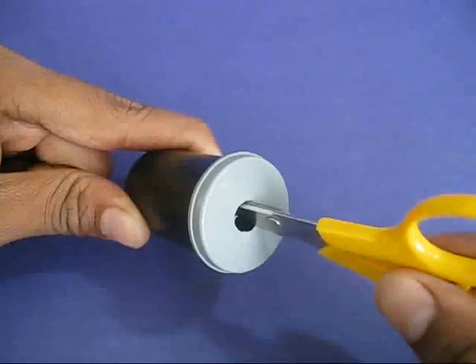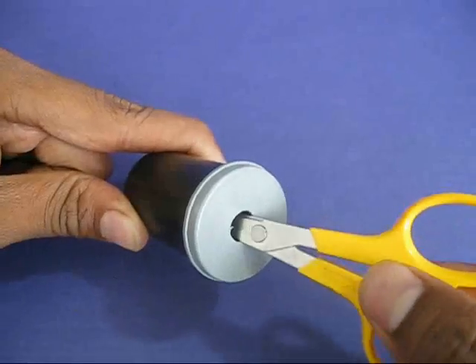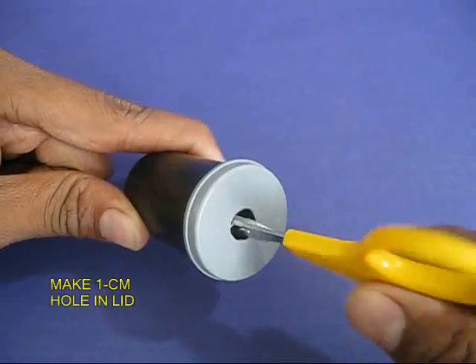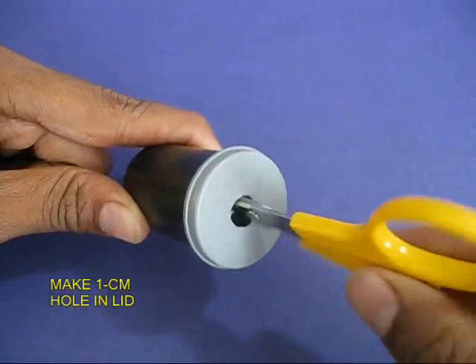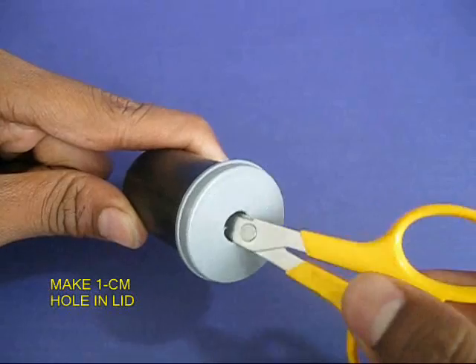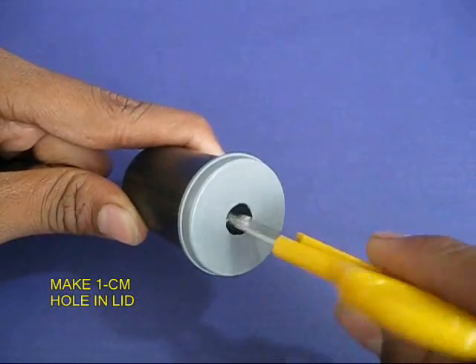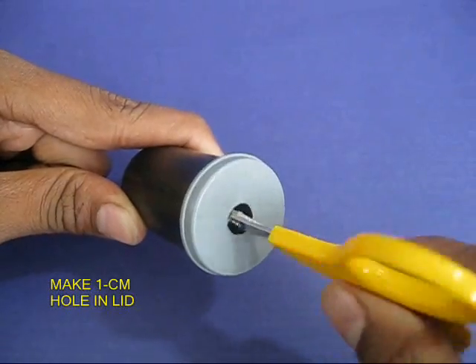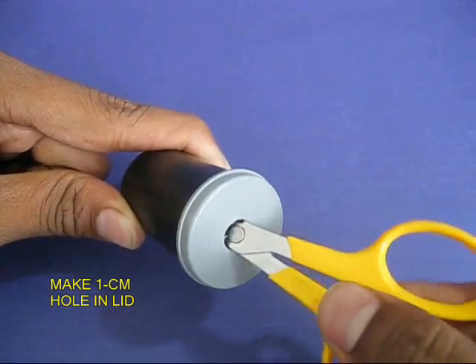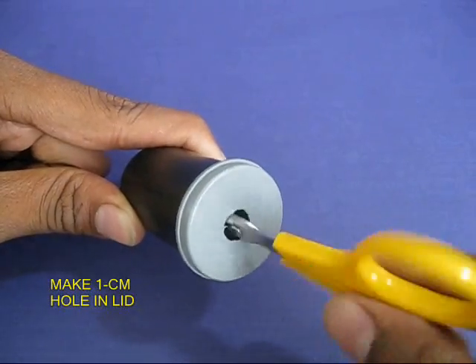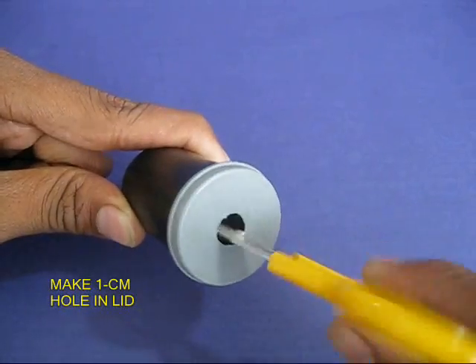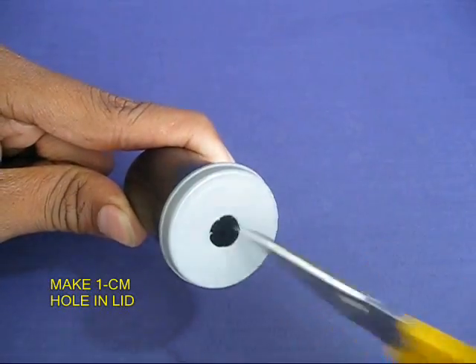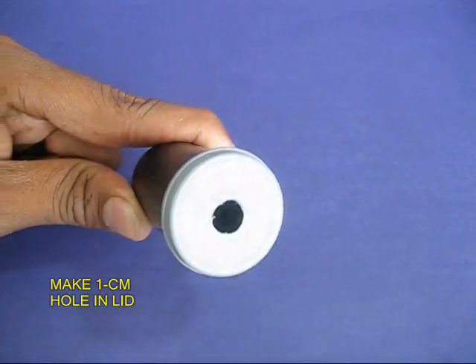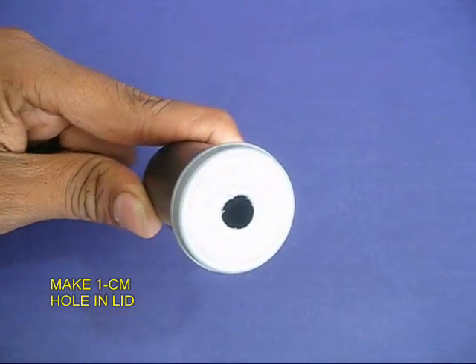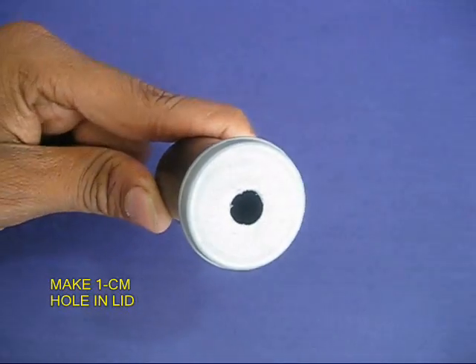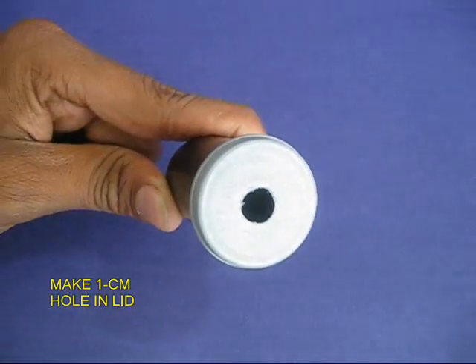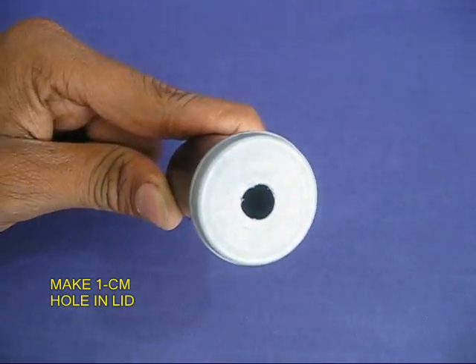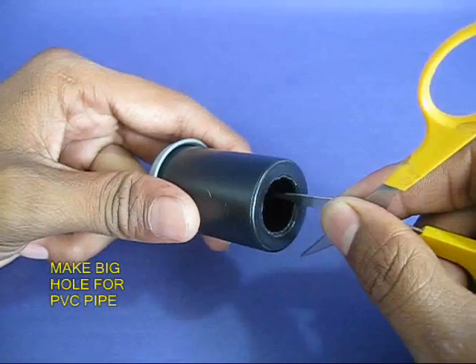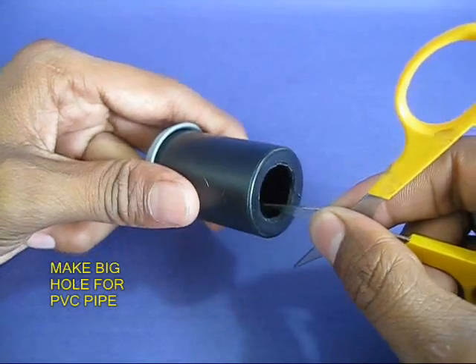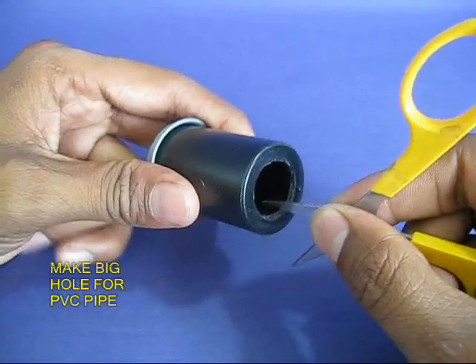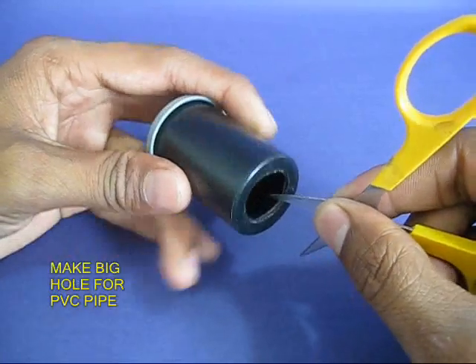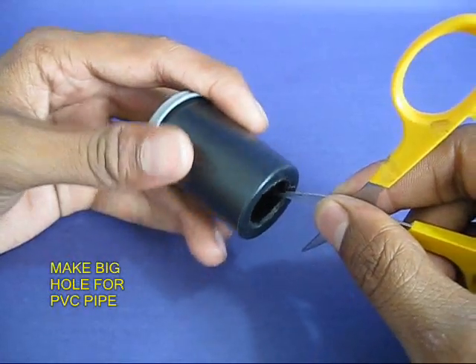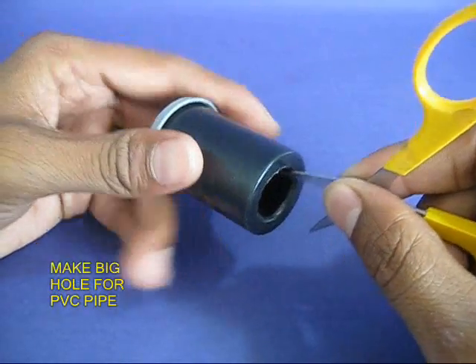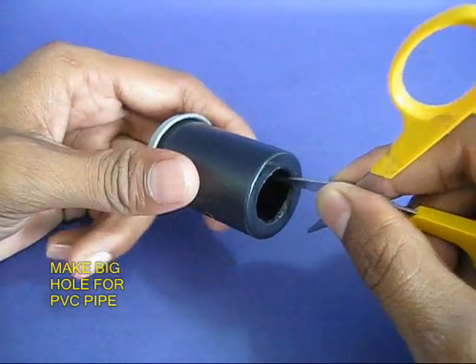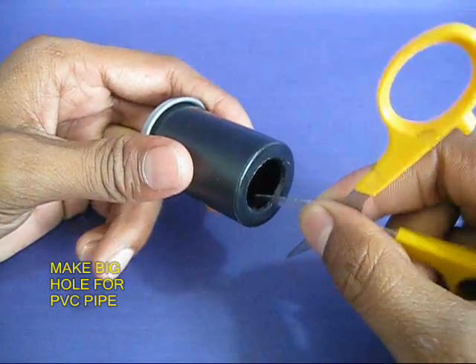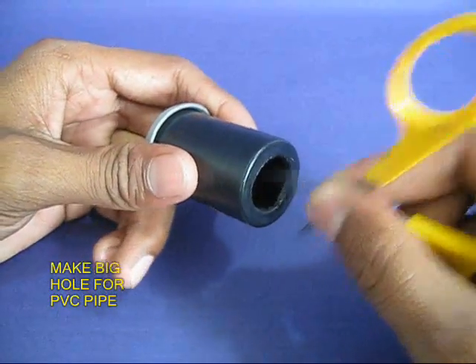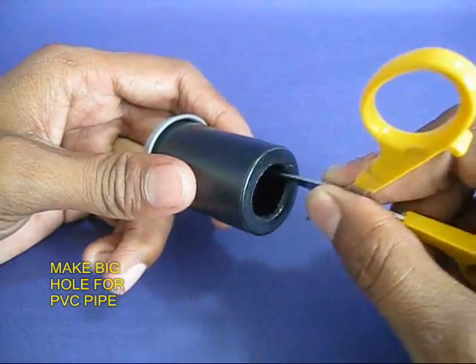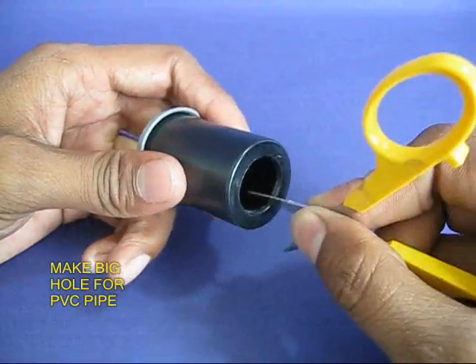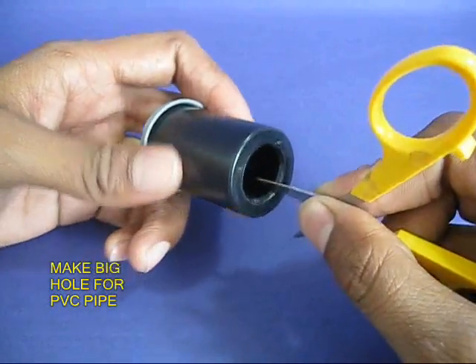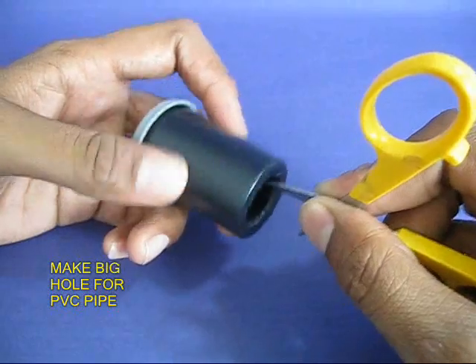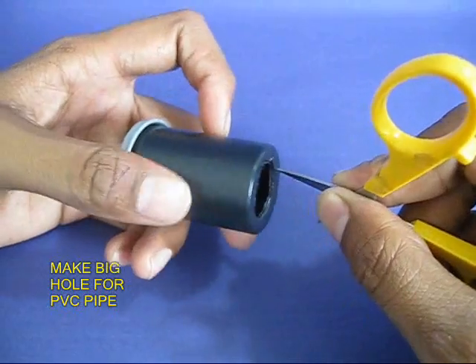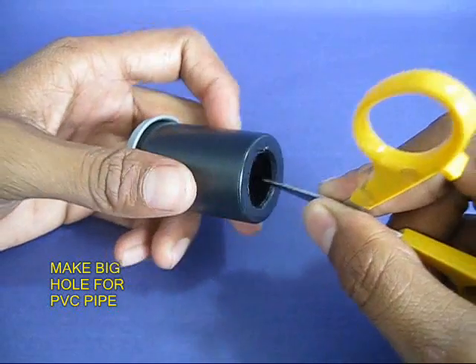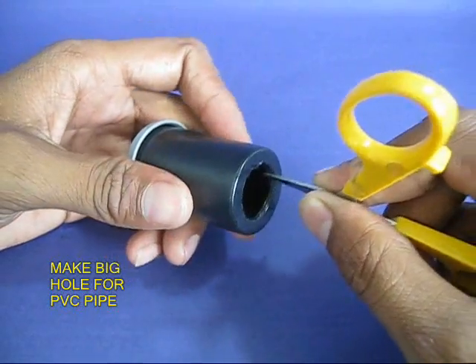Take a film can and make a hole in its lid. Also make a big hole in the base of the bottle.